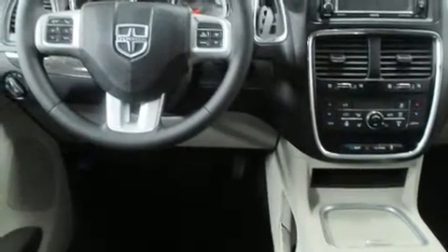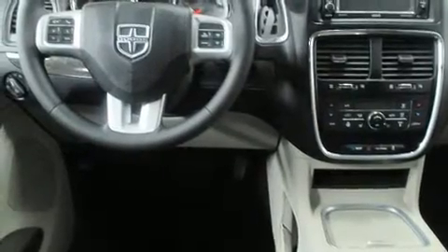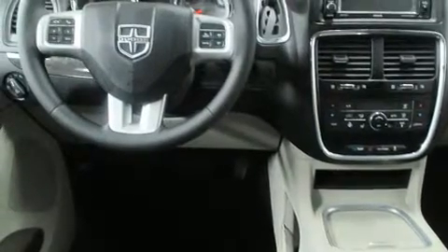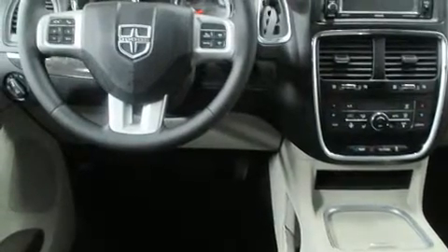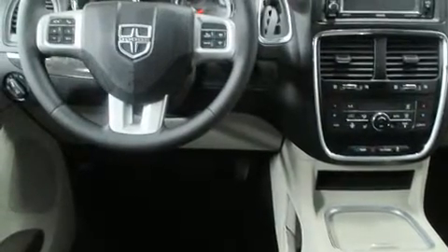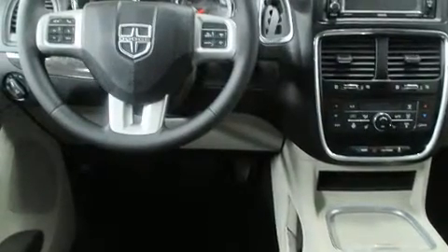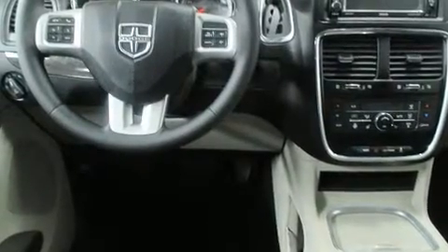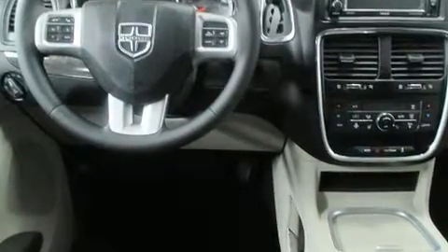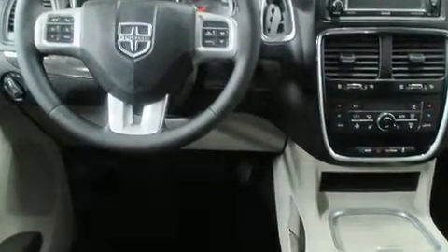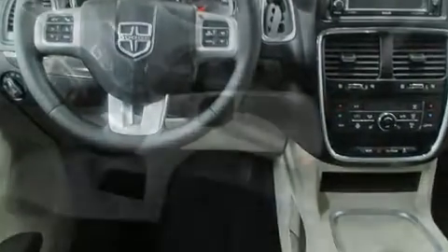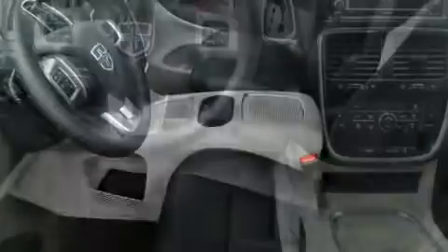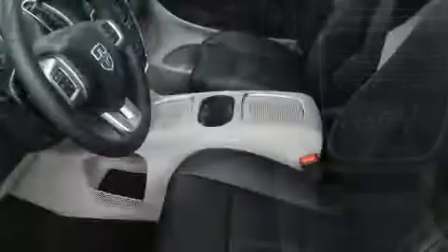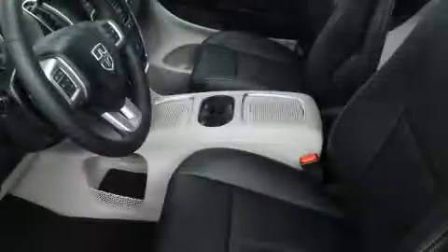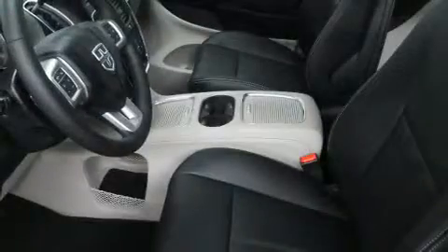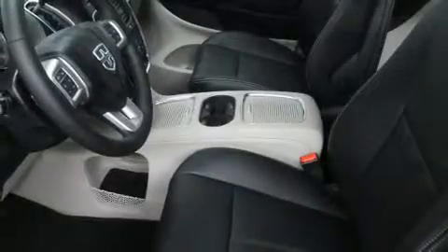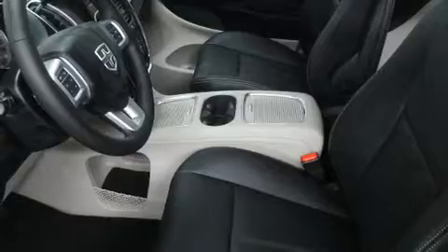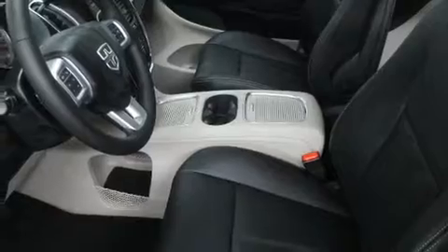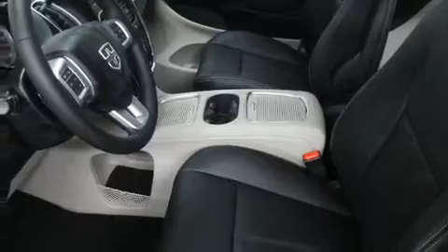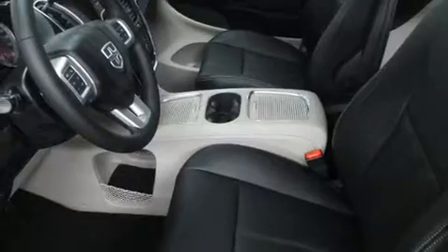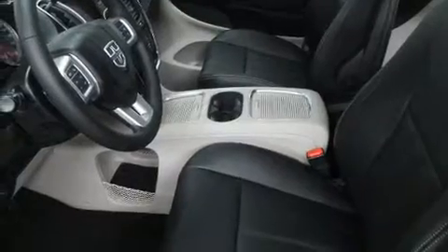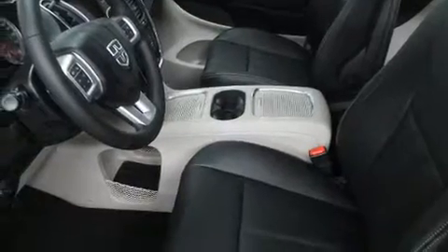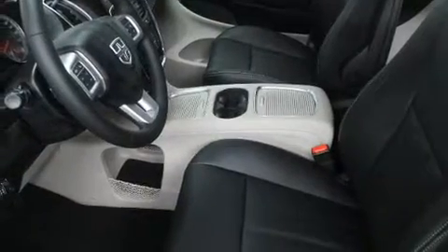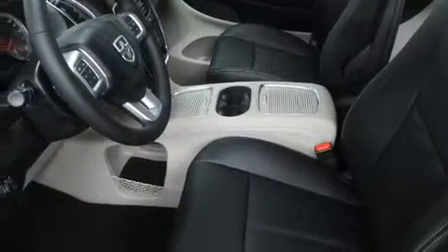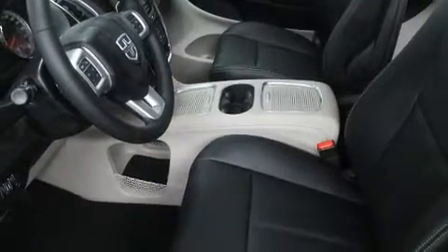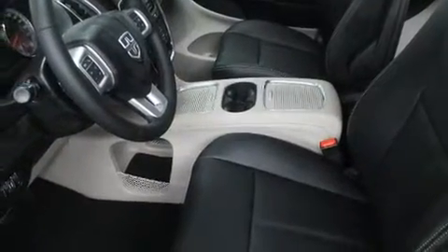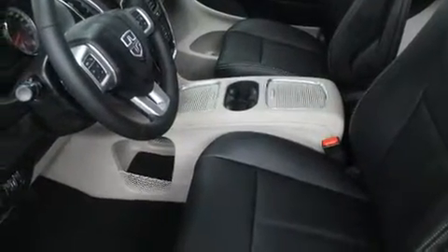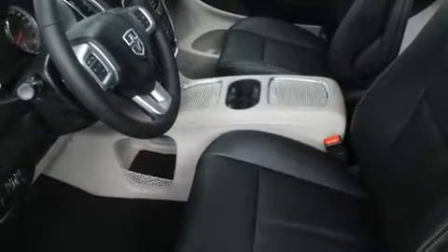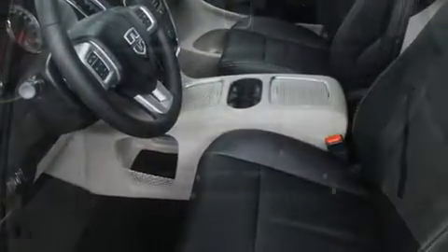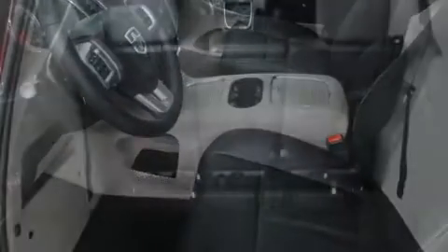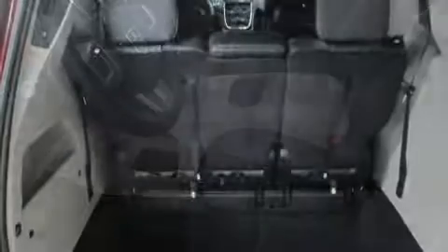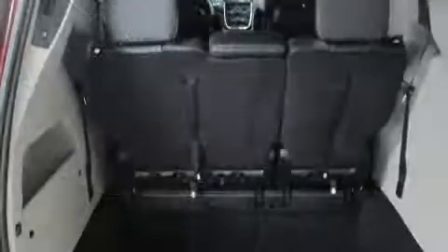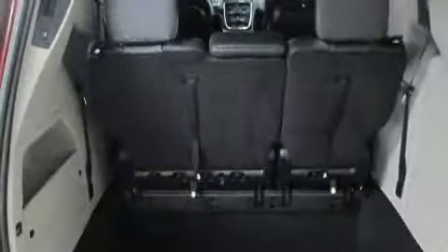Heated front and rear seats, front and rear air conditioning, remote keyless entry, a roof rack, and a blind spot monitoring system.